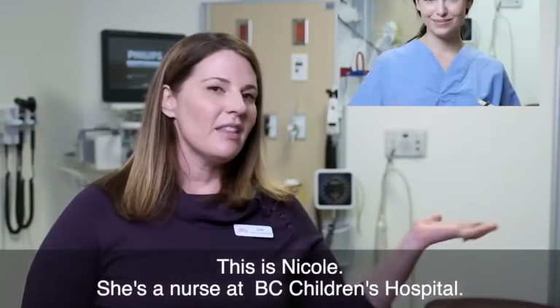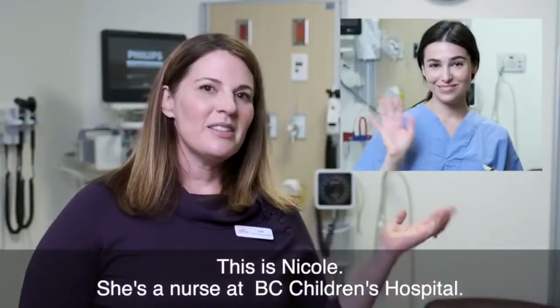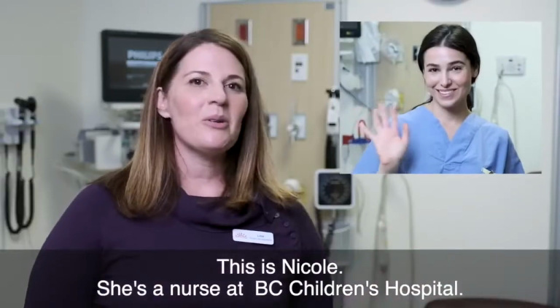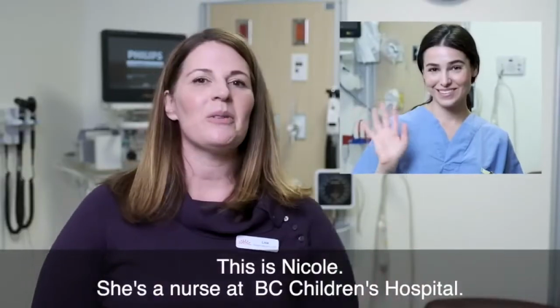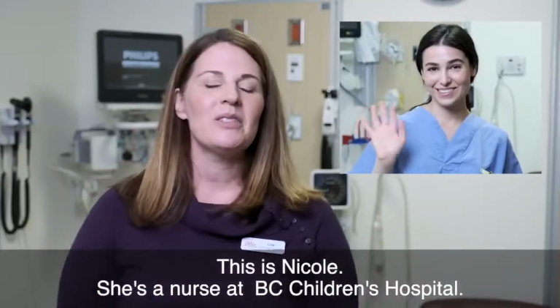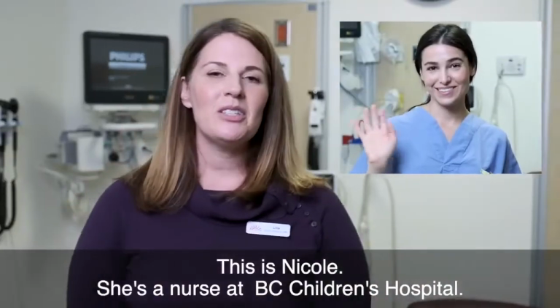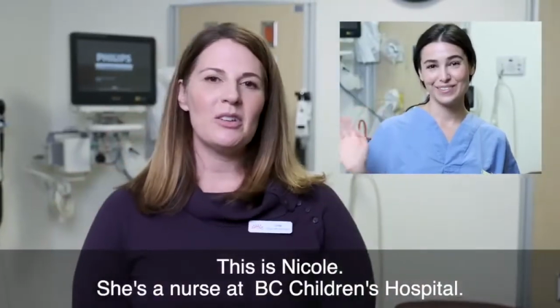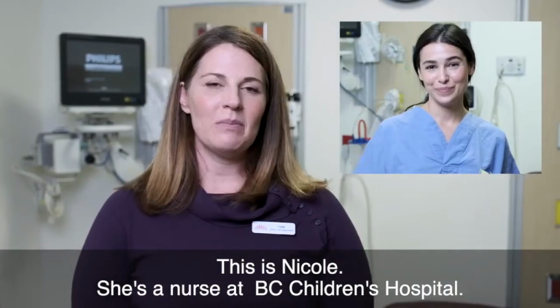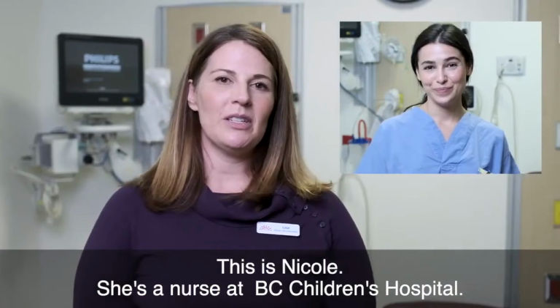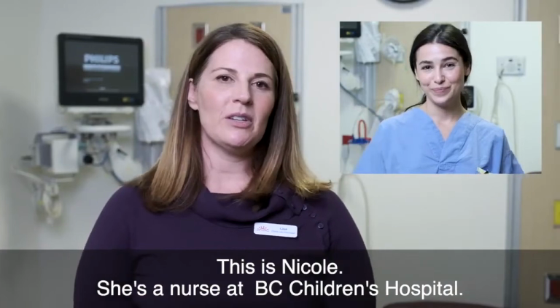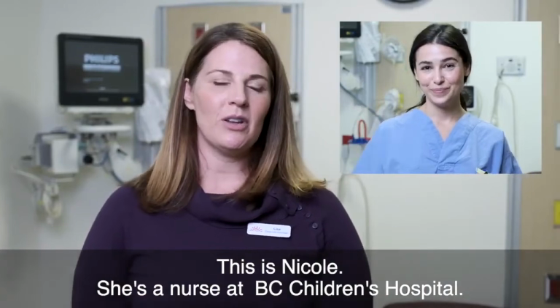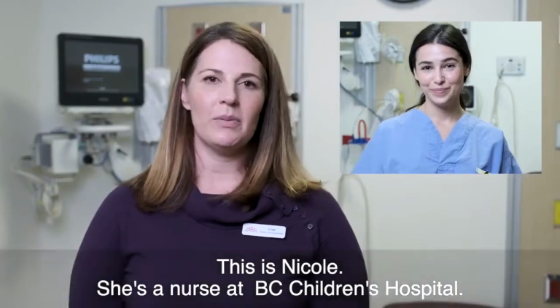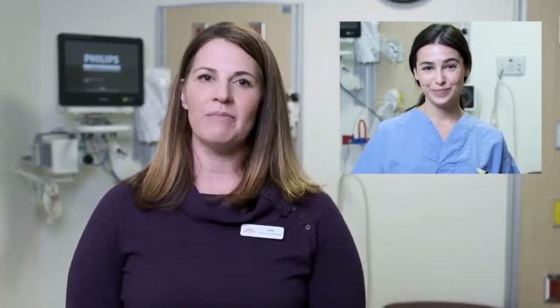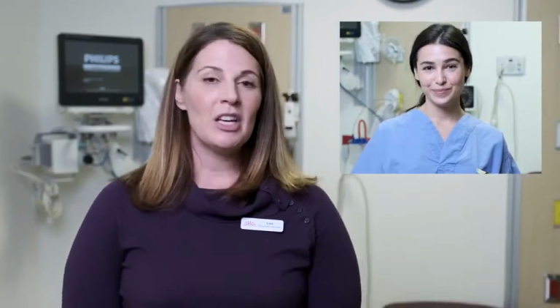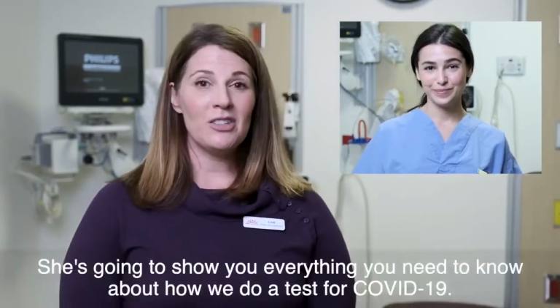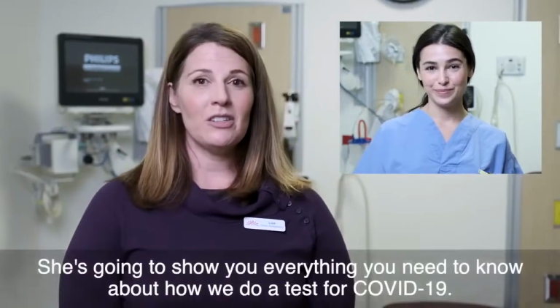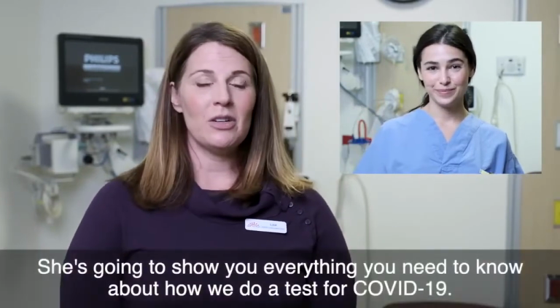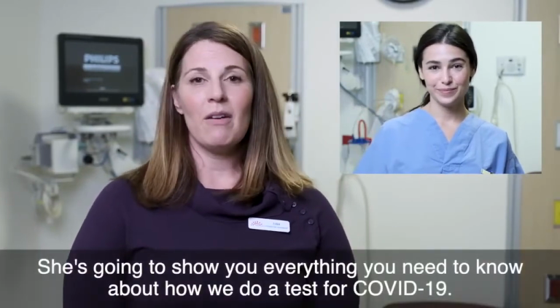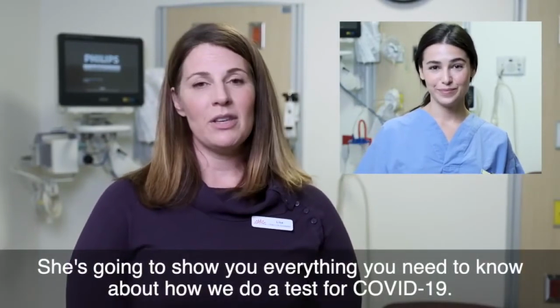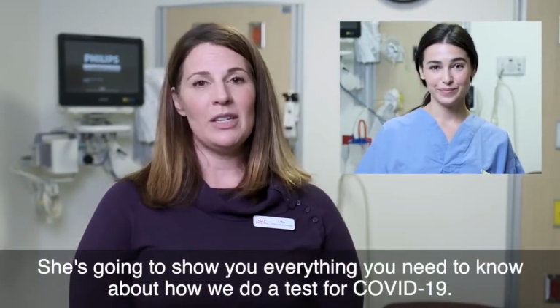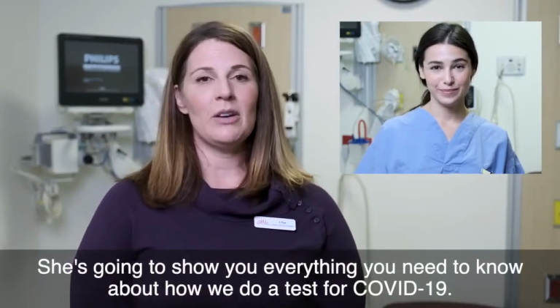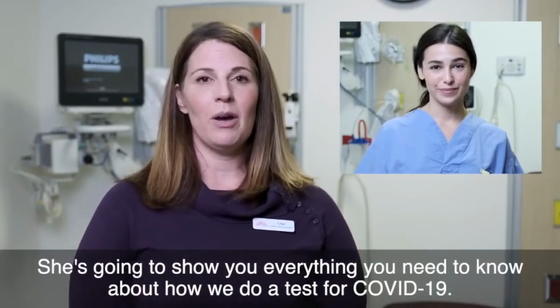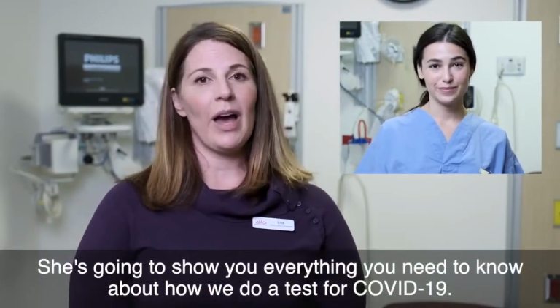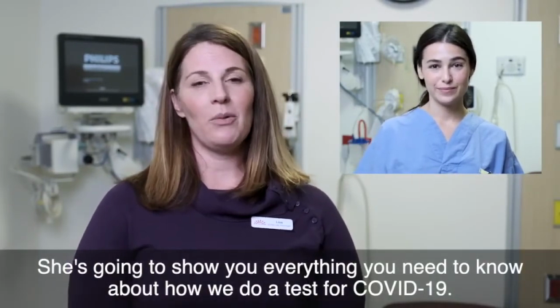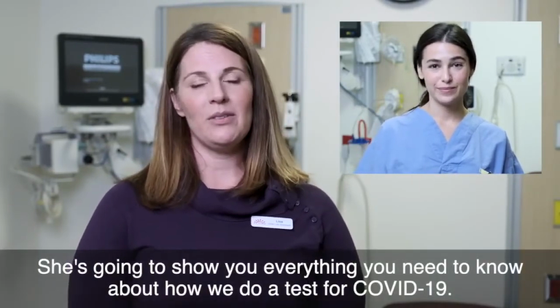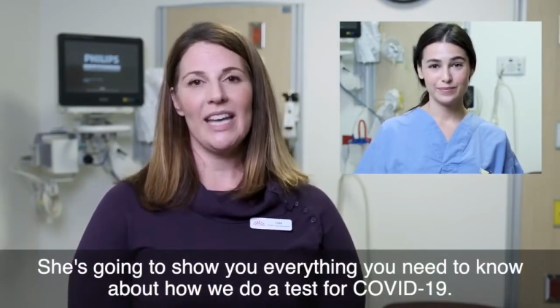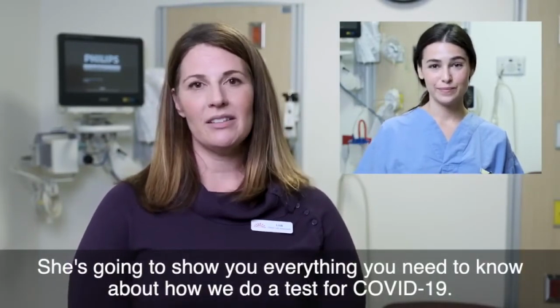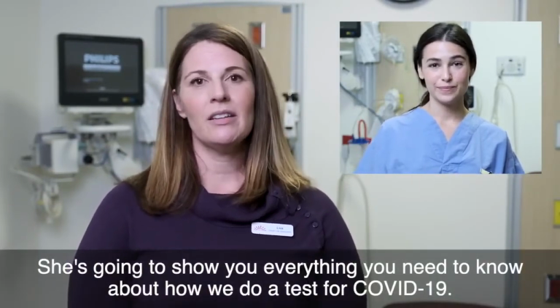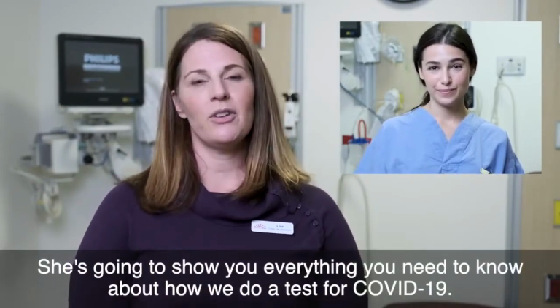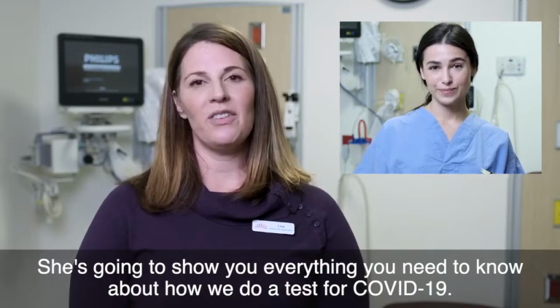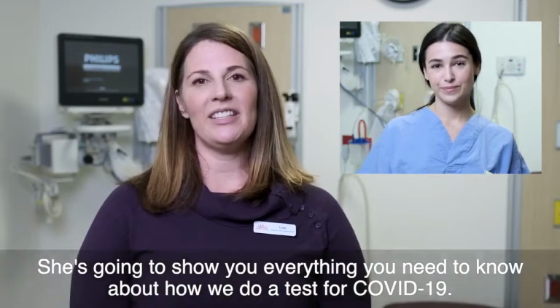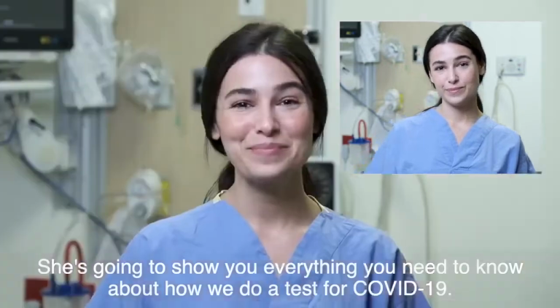This is Nicole. She's a nurse at BC Children's Hospital and she's going to show you everything you need to know about how we do a test for COVID-19.